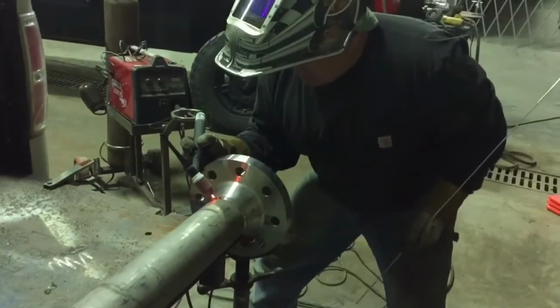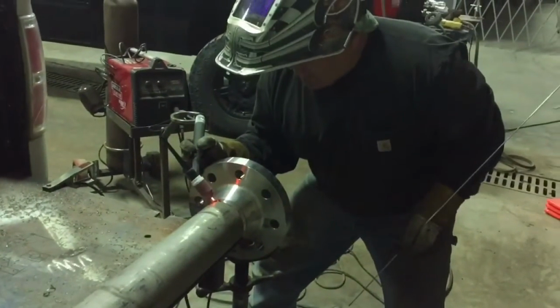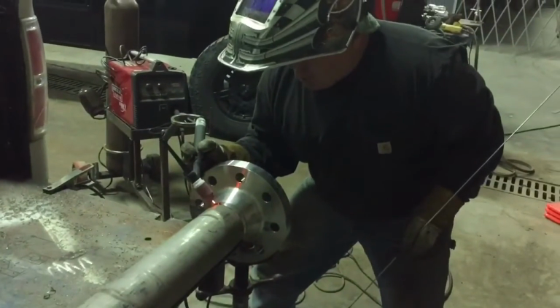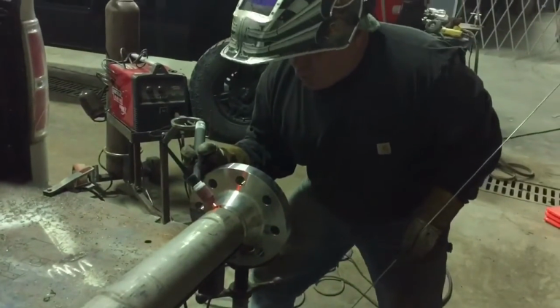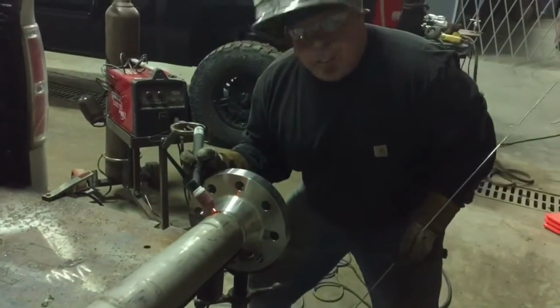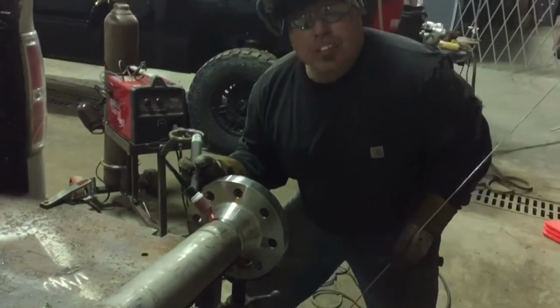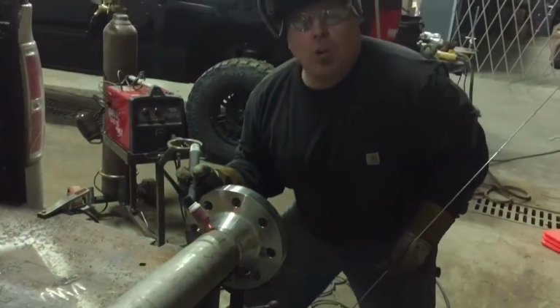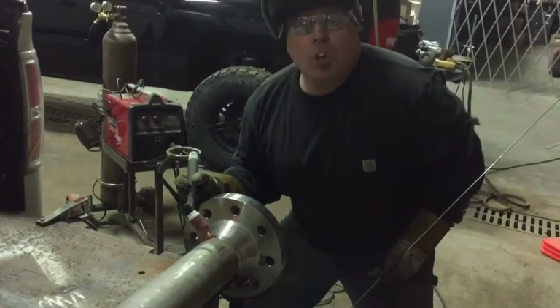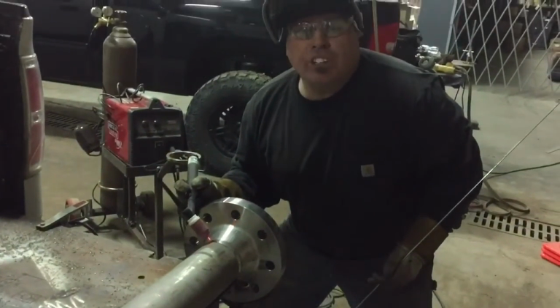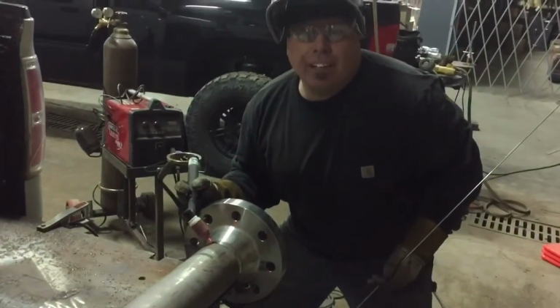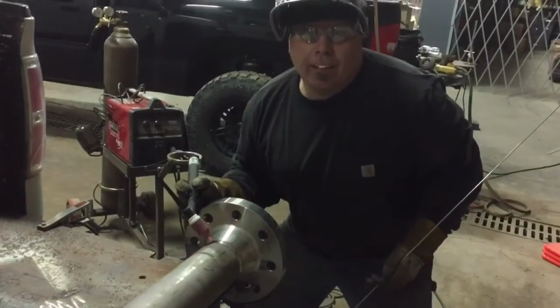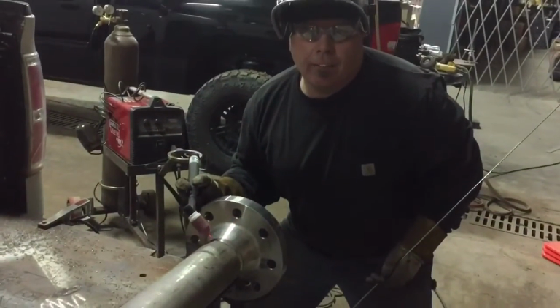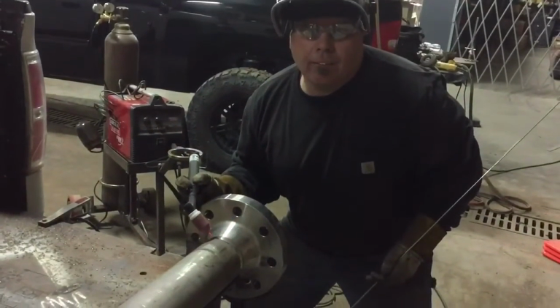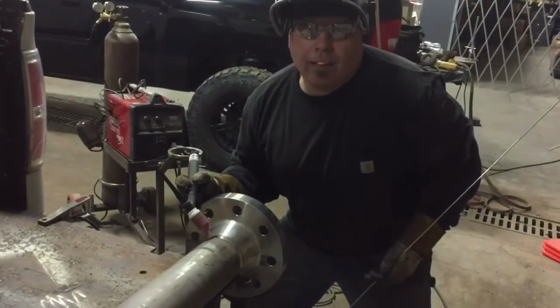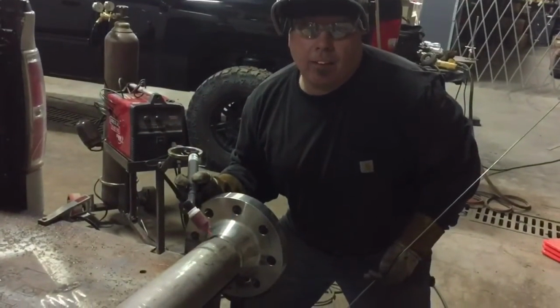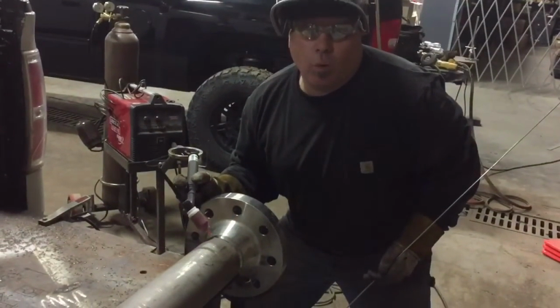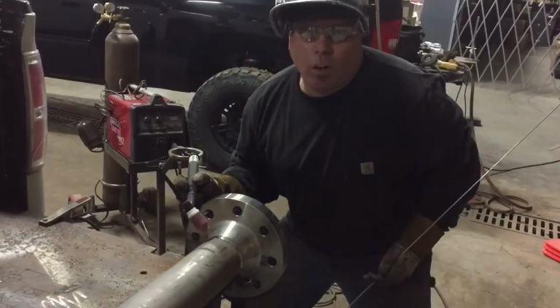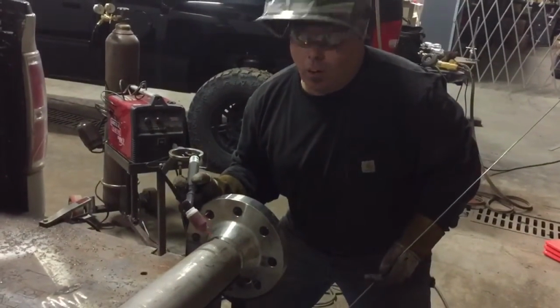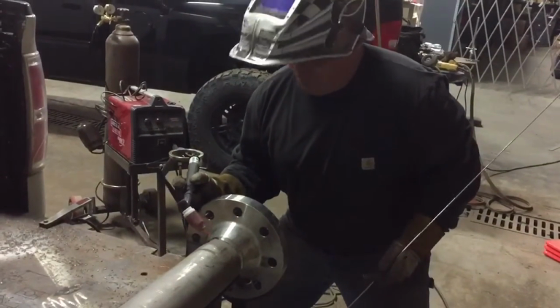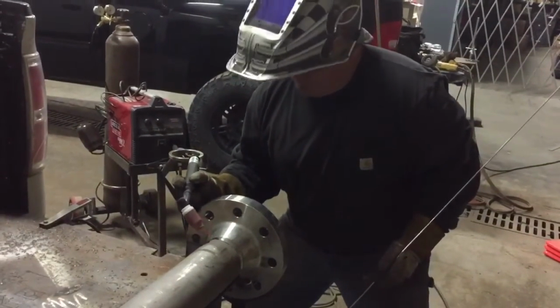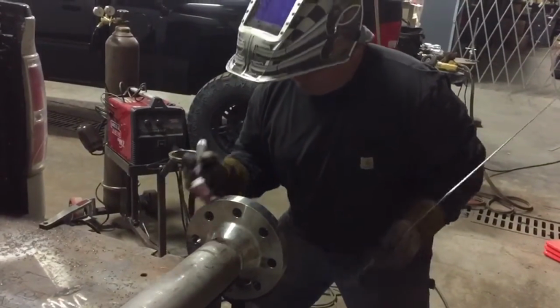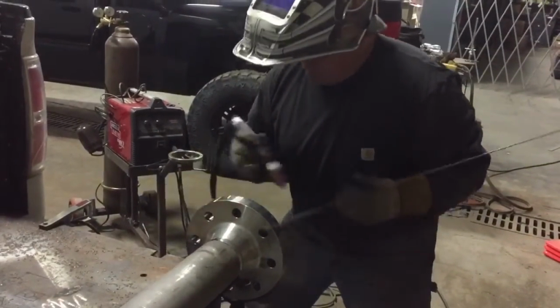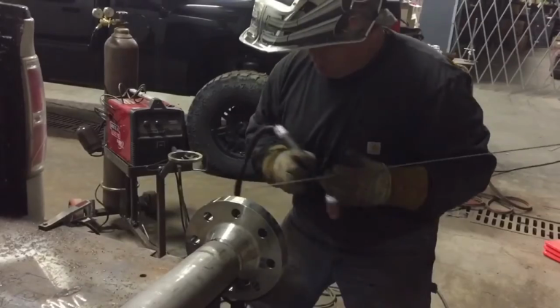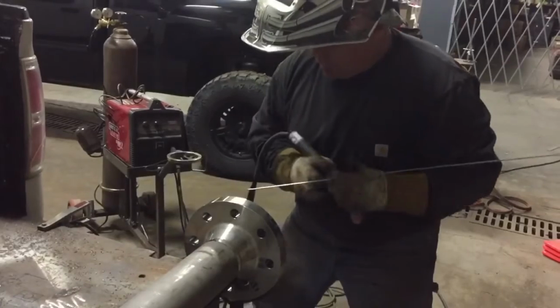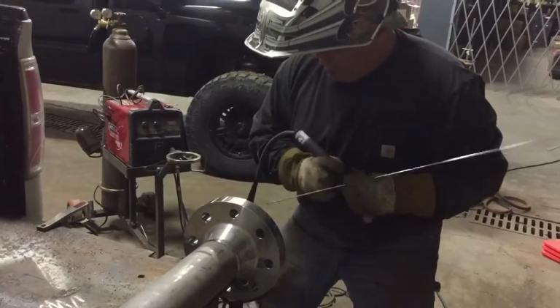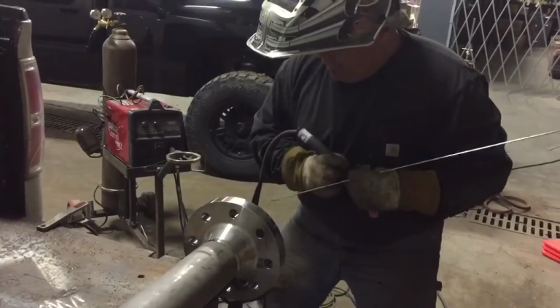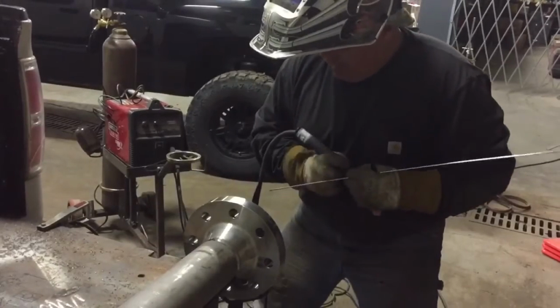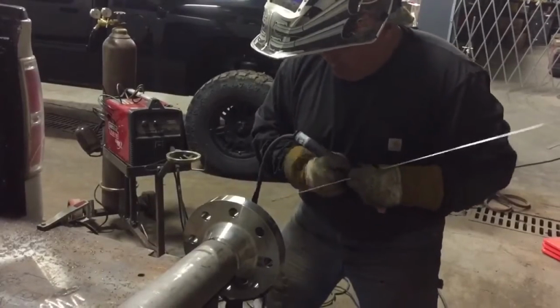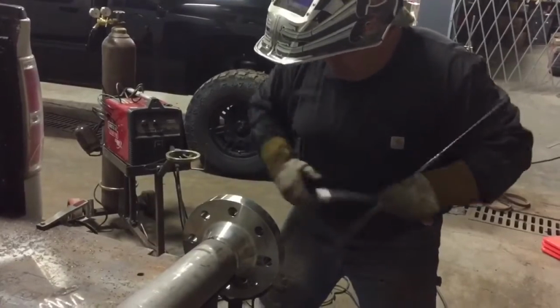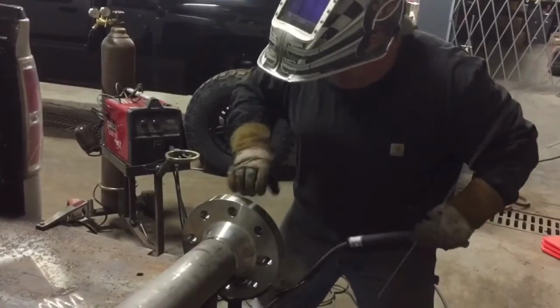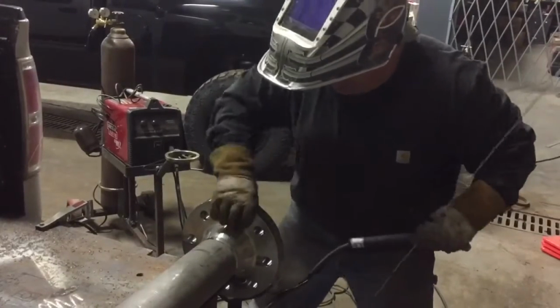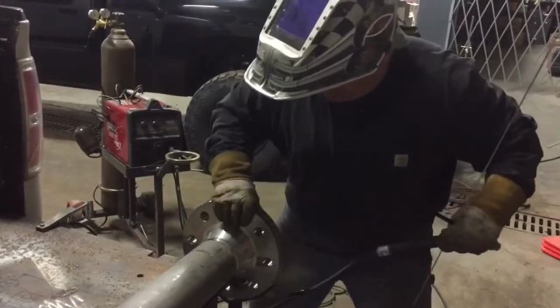Now guys, we're running this out of 110, out of the wall. Can you believe that?